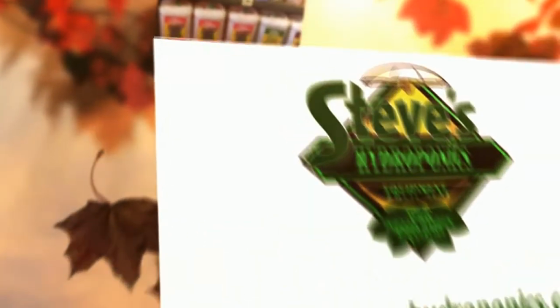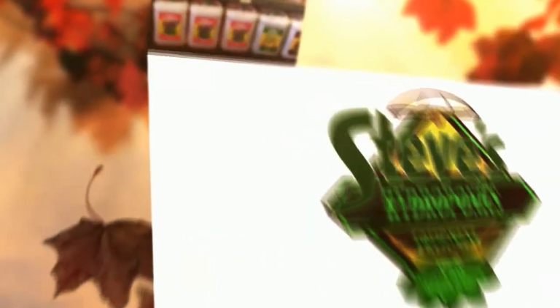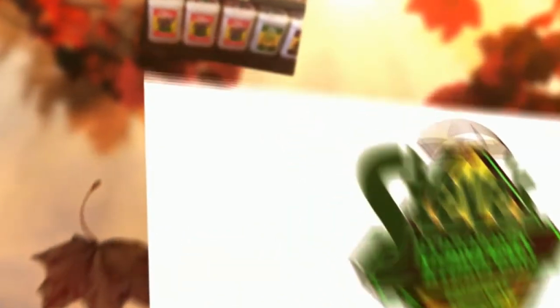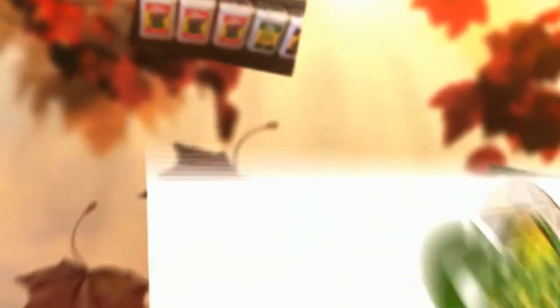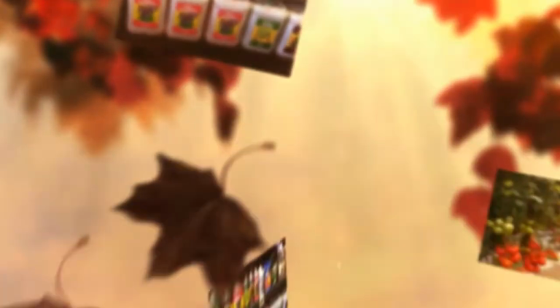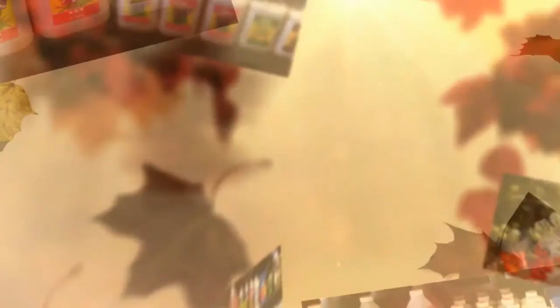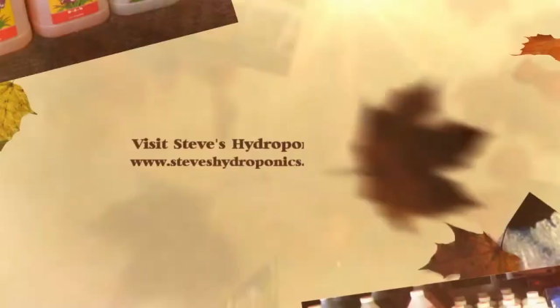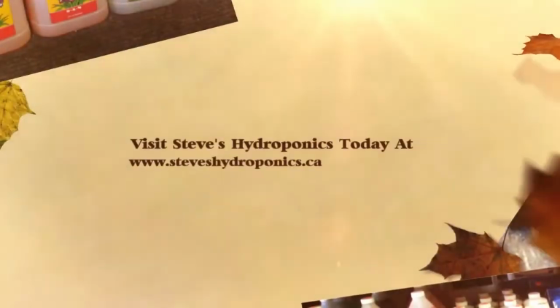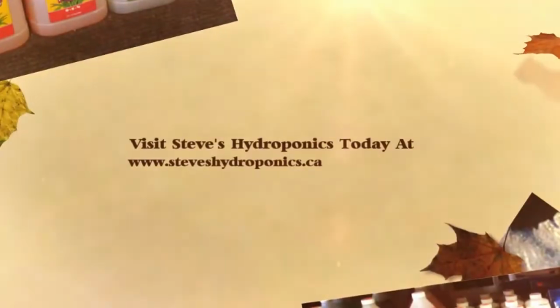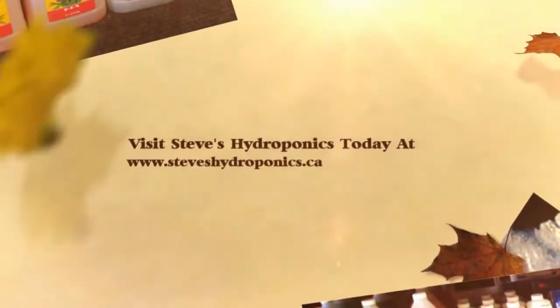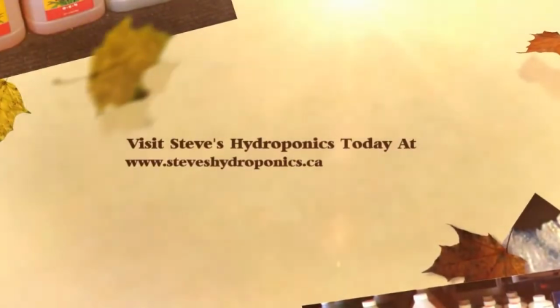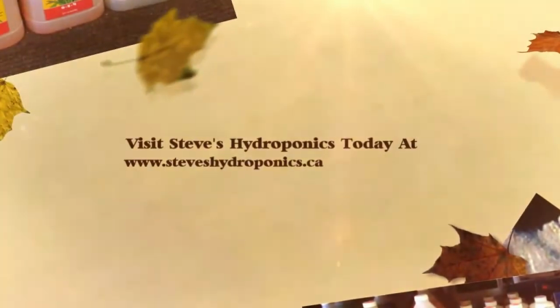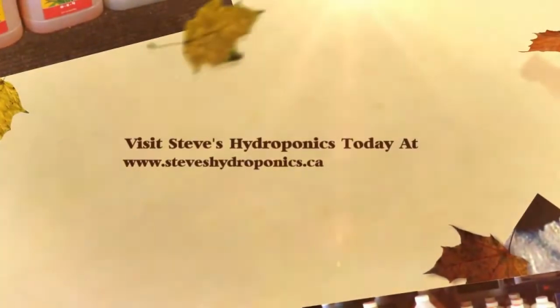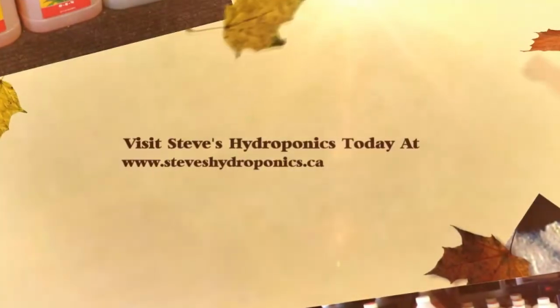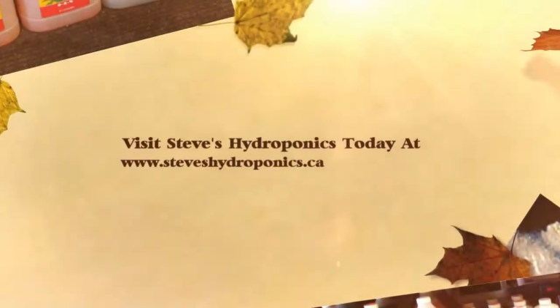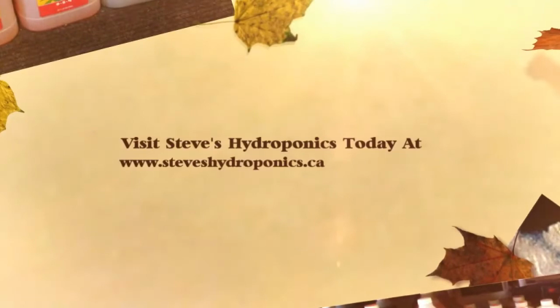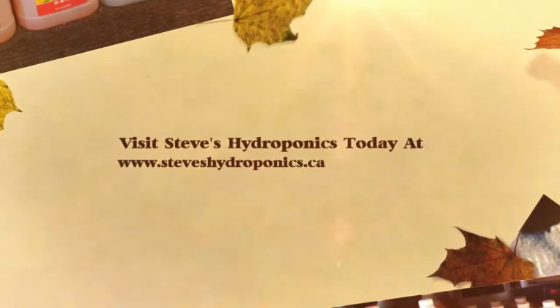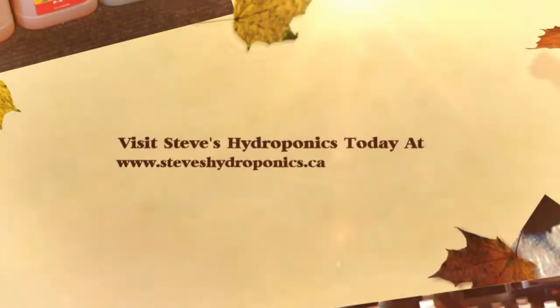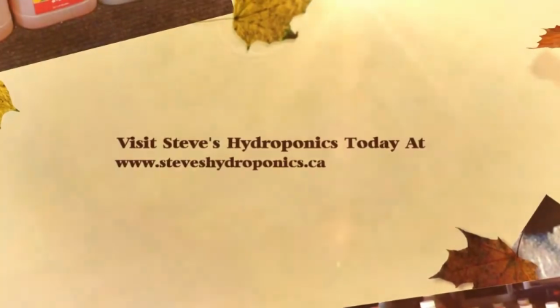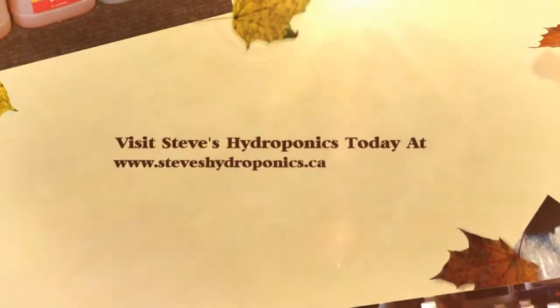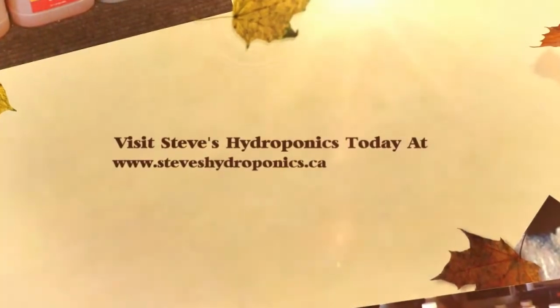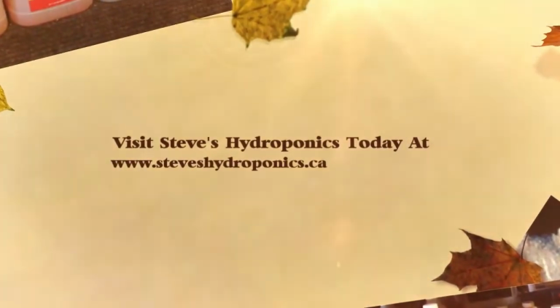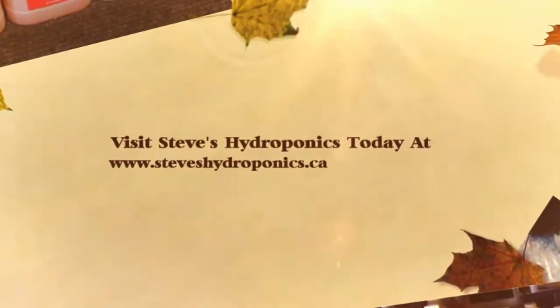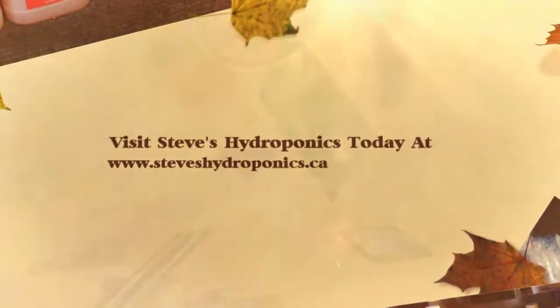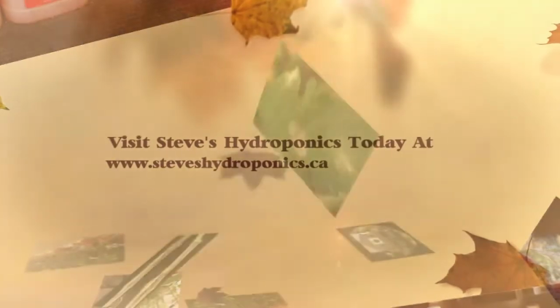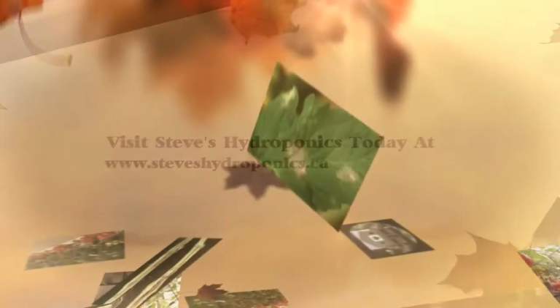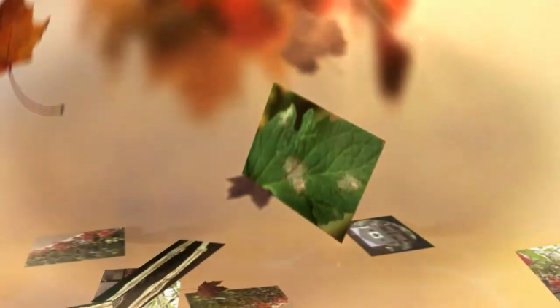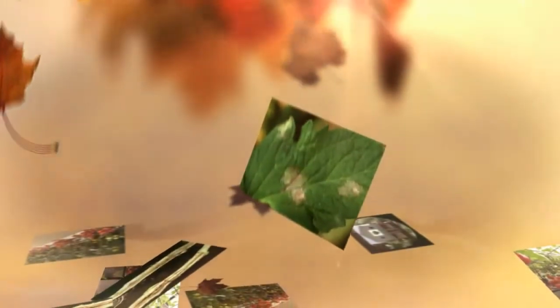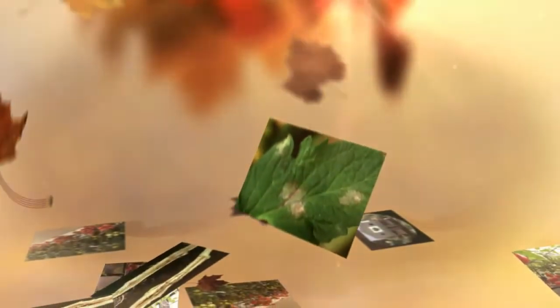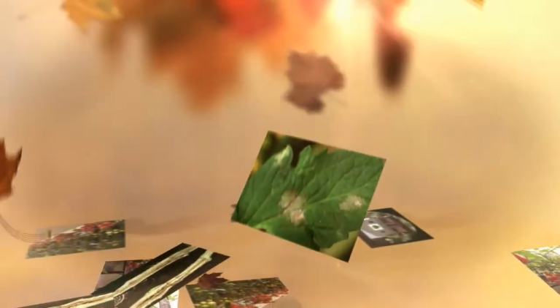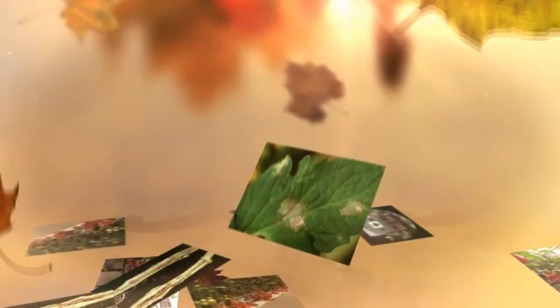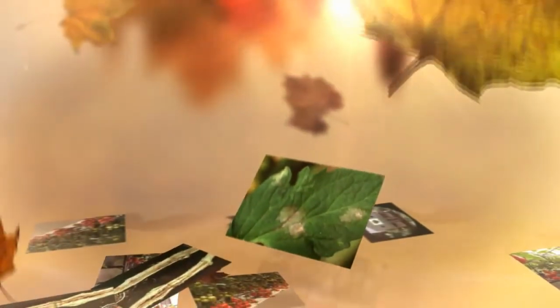Visit Steve's Hydroponics at www.StevesHydroponics.ca